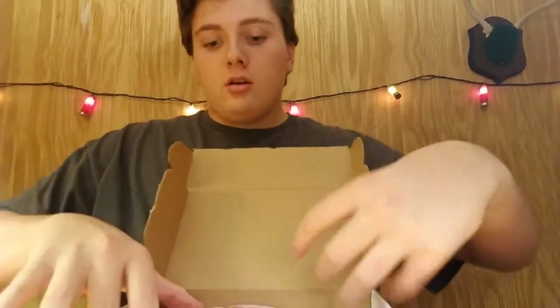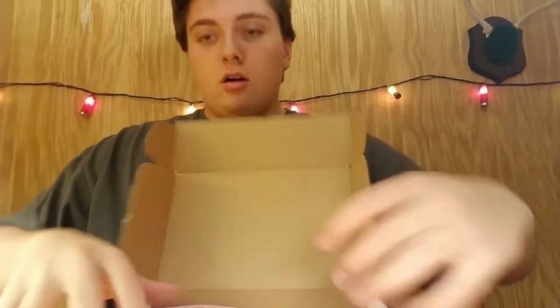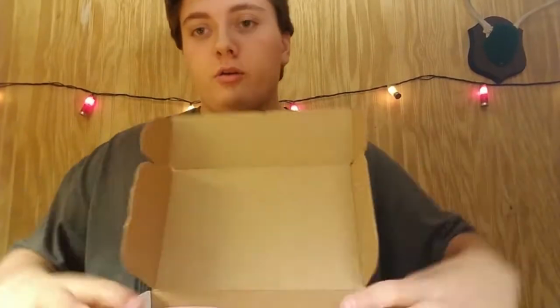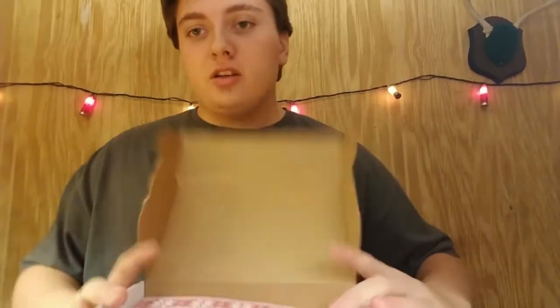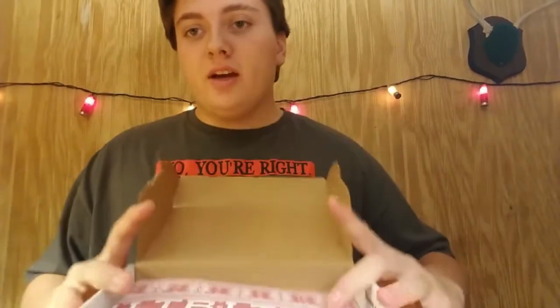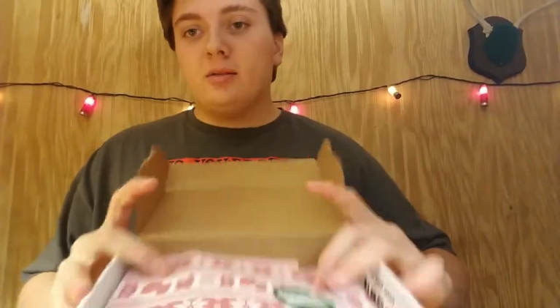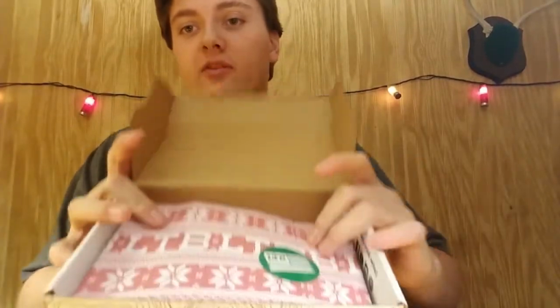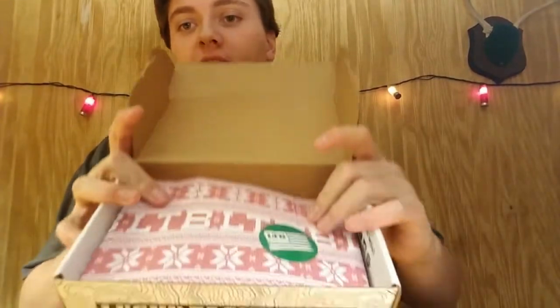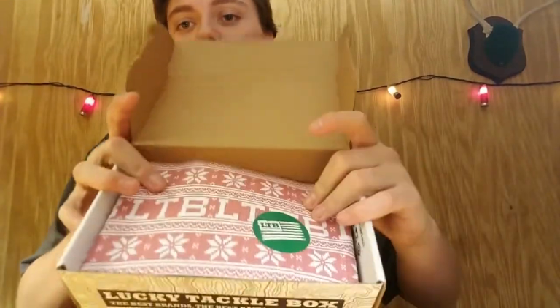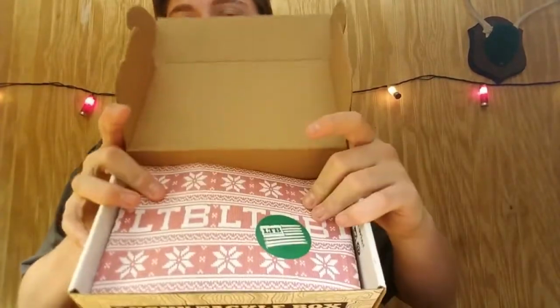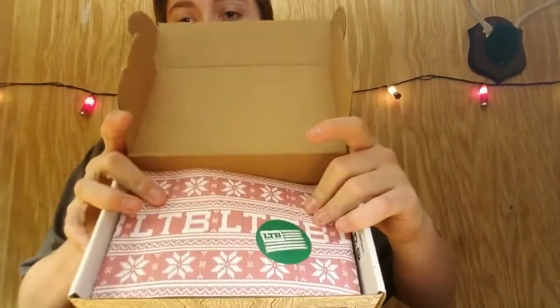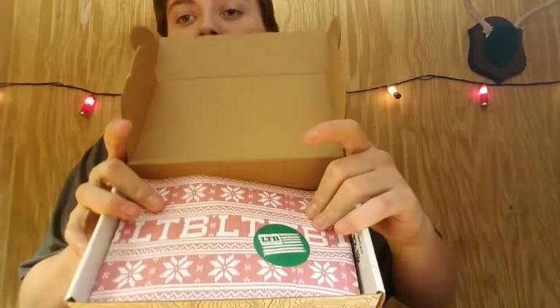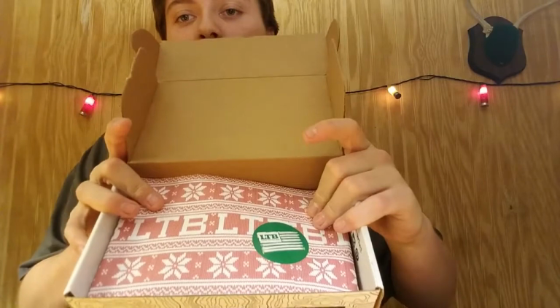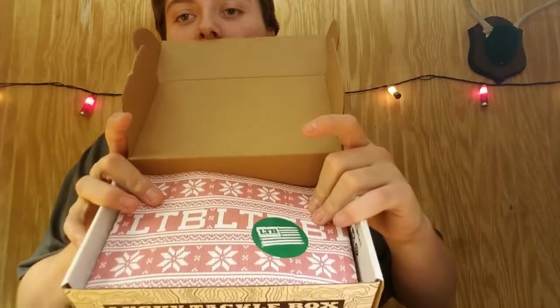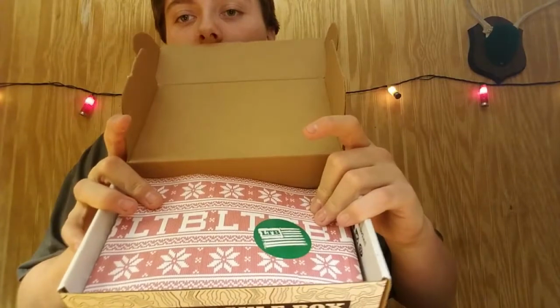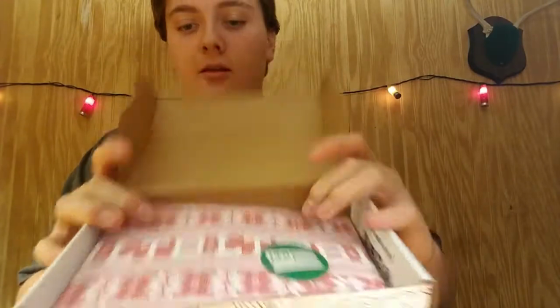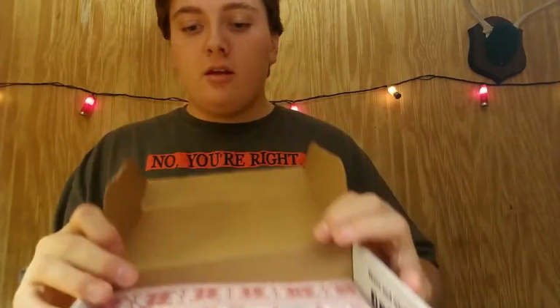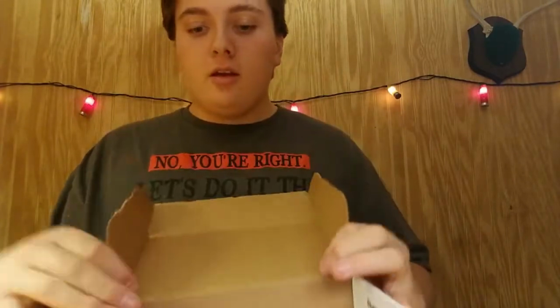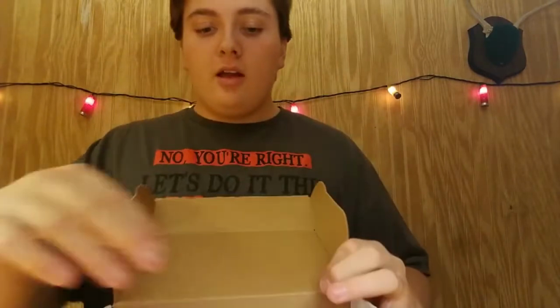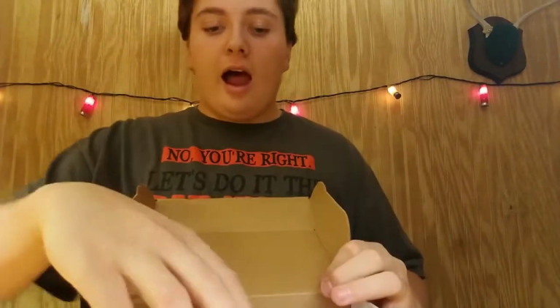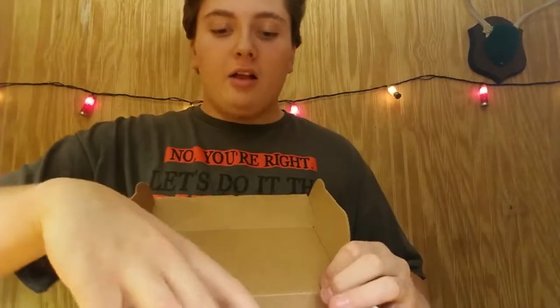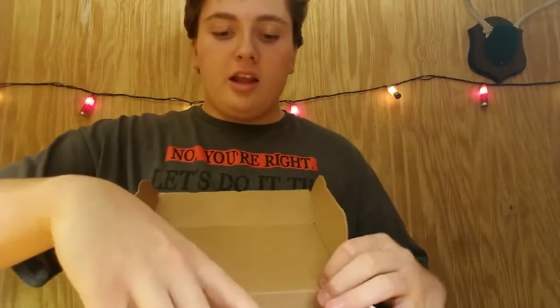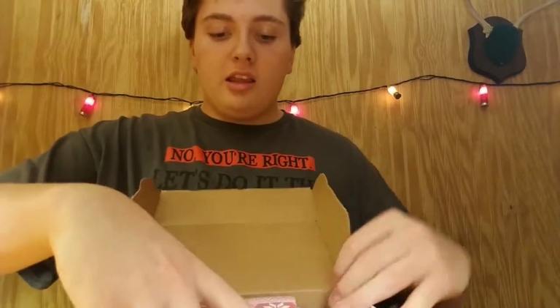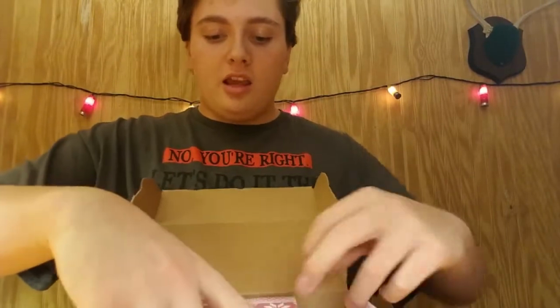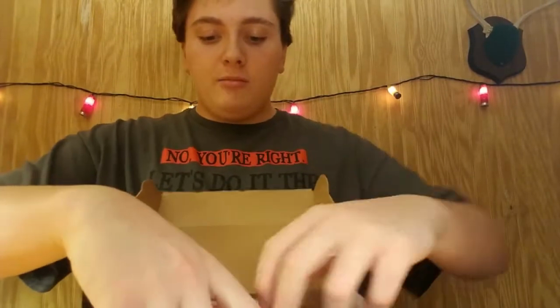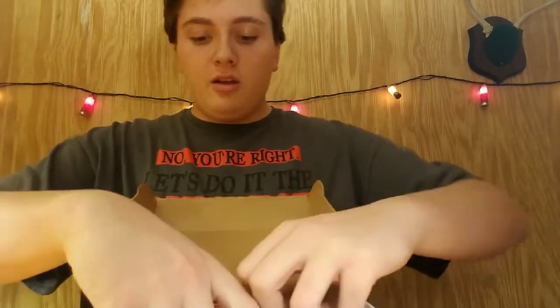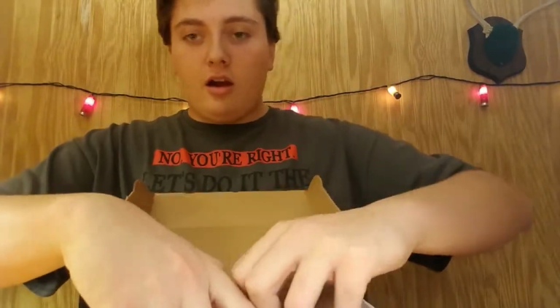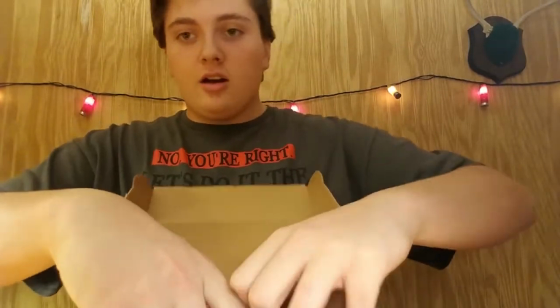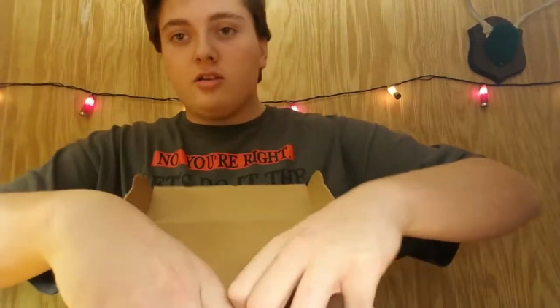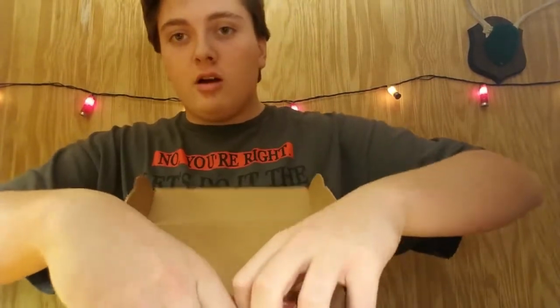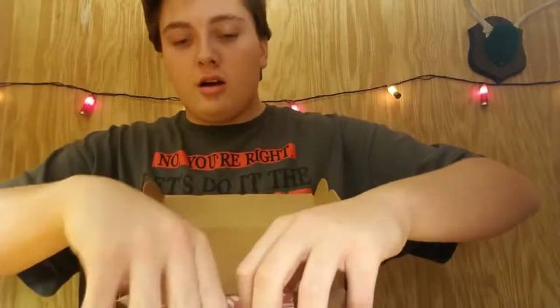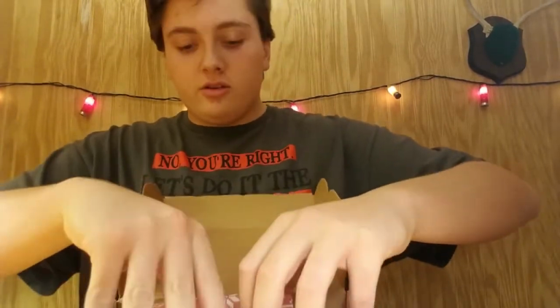You can see we got some fancy wrapping paper here — holiday themed. Awesome, awesome.